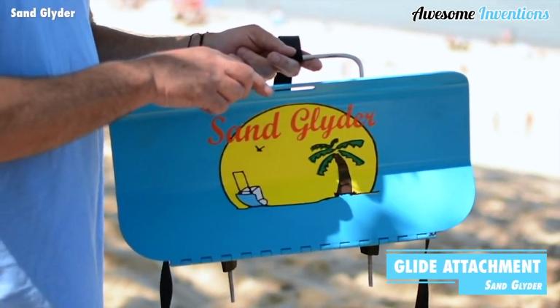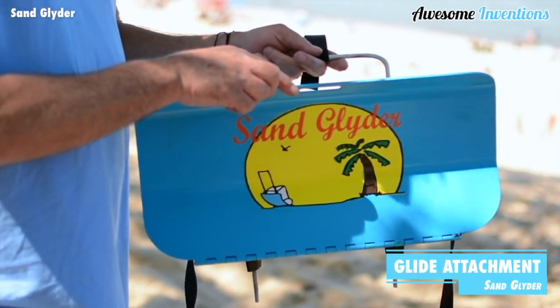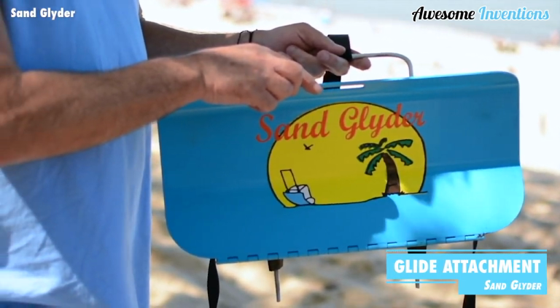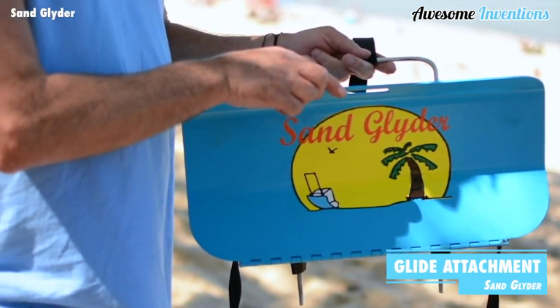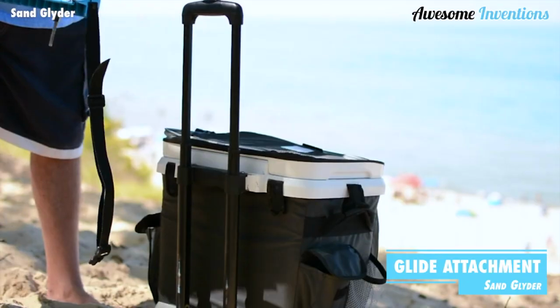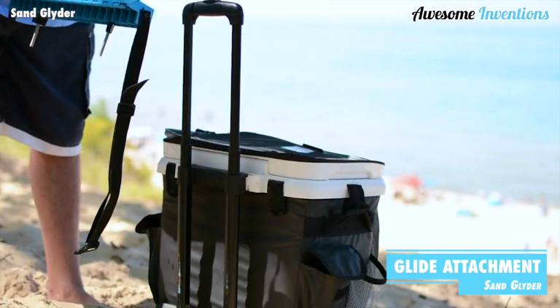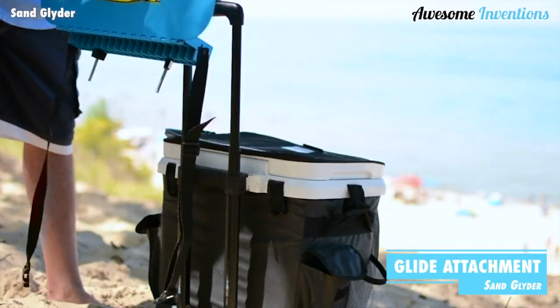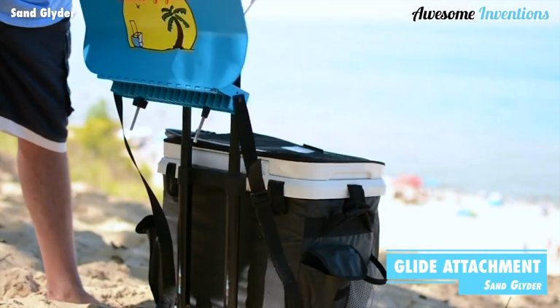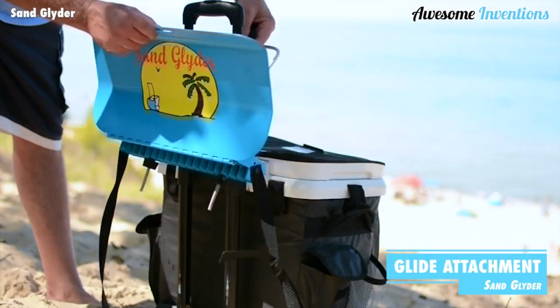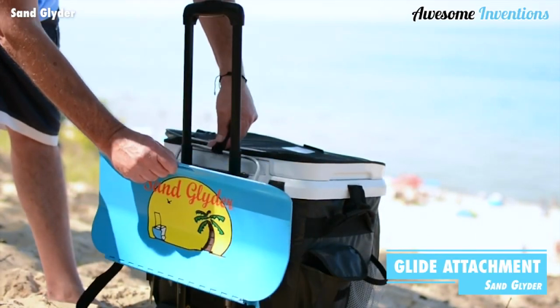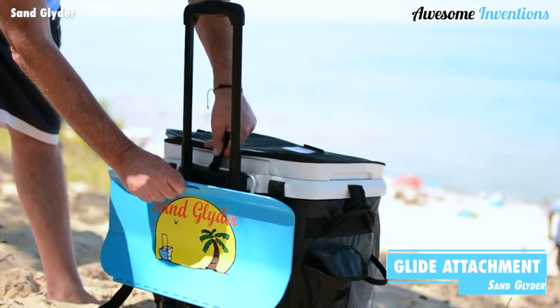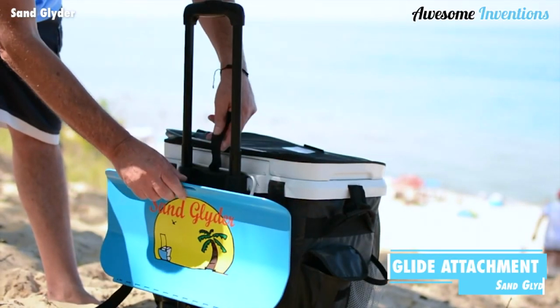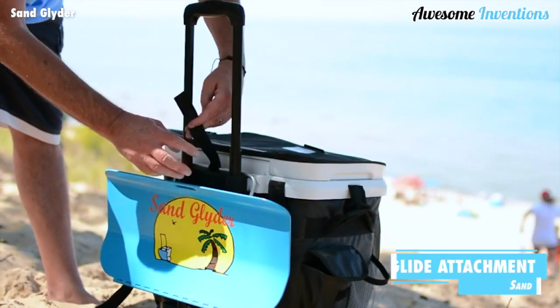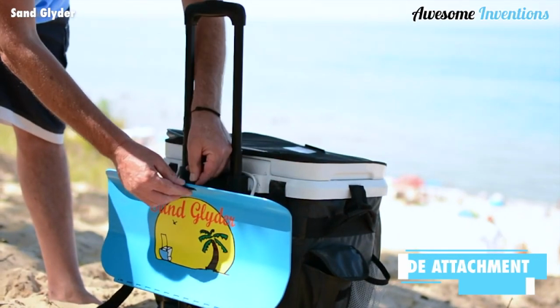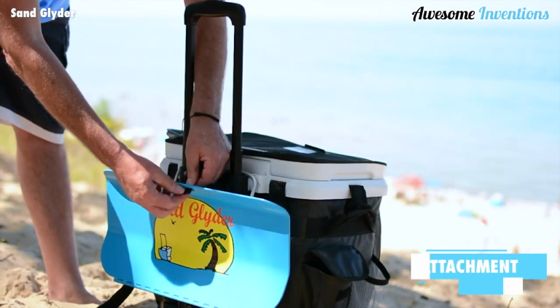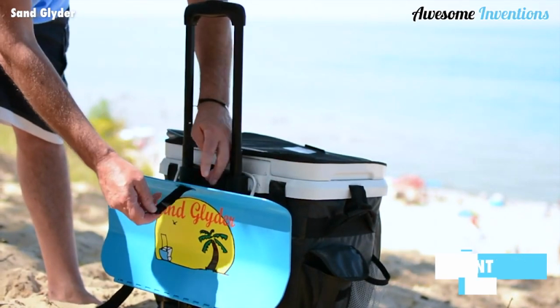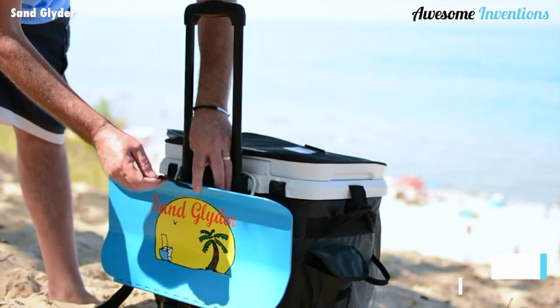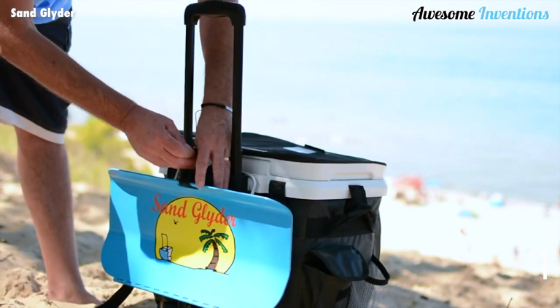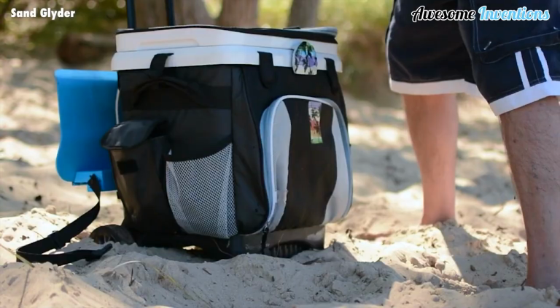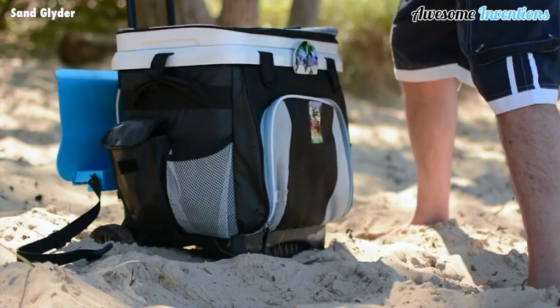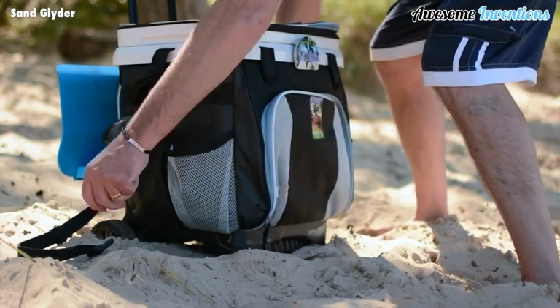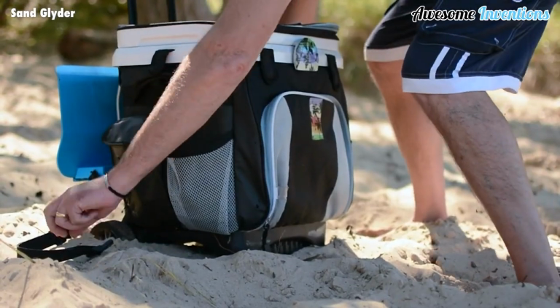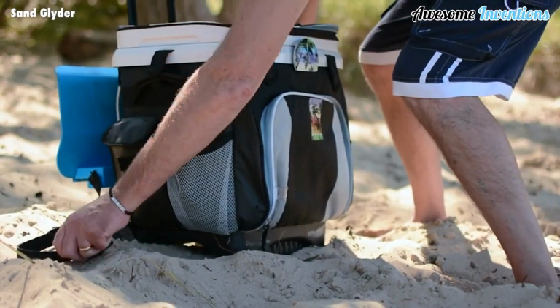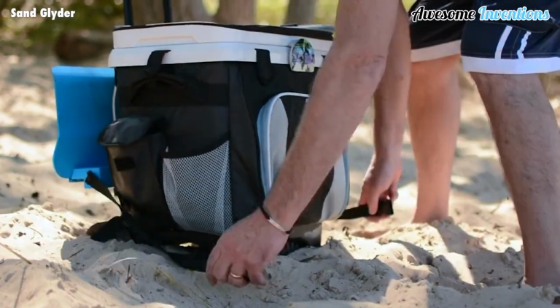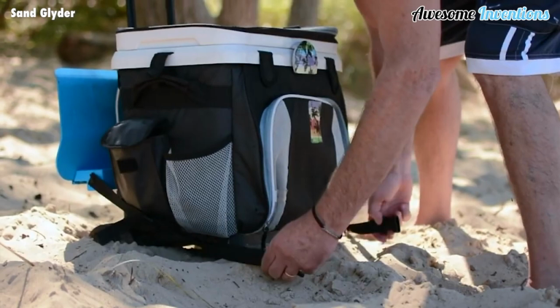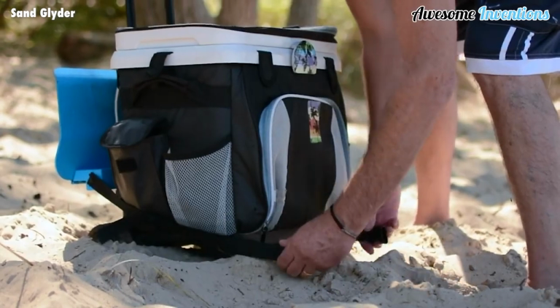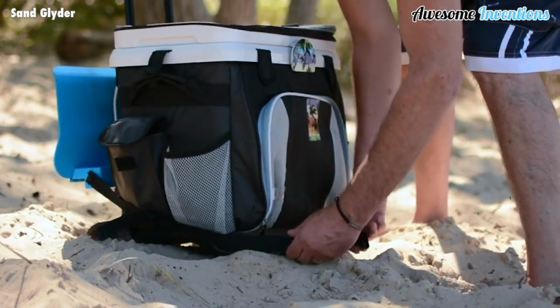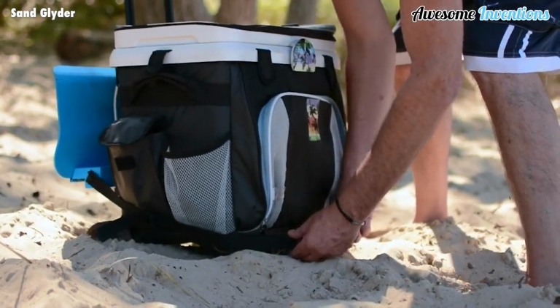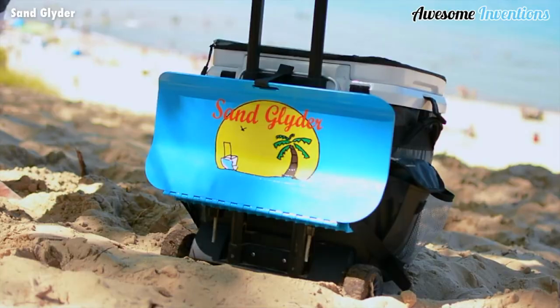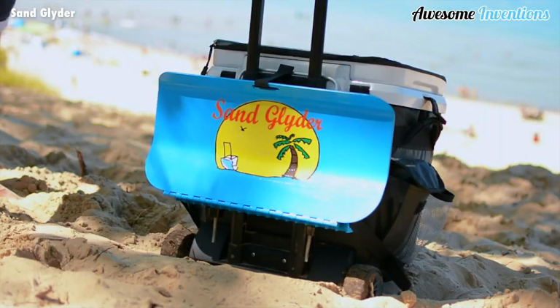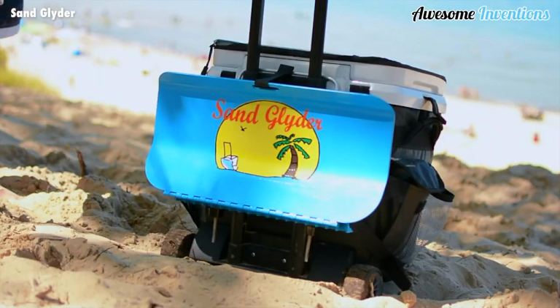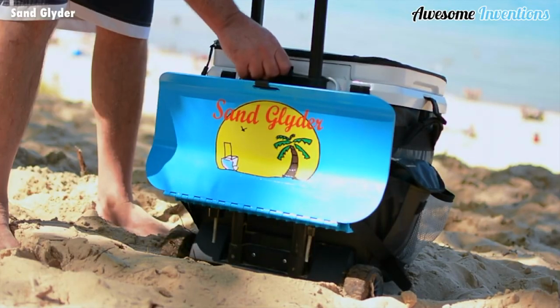The sand glider fits onto most handheld coolers. Simply attach the glider to the cooler and away you go.